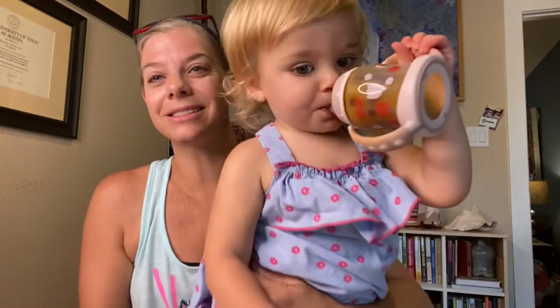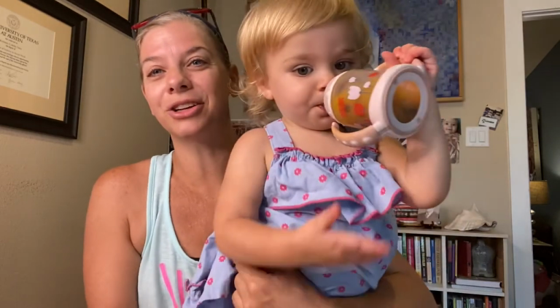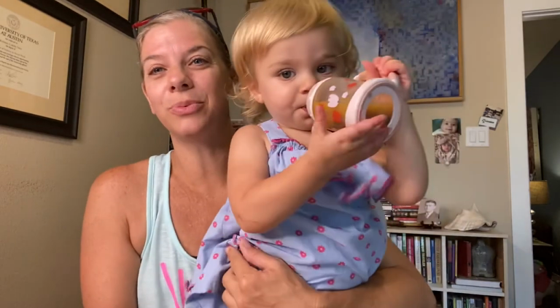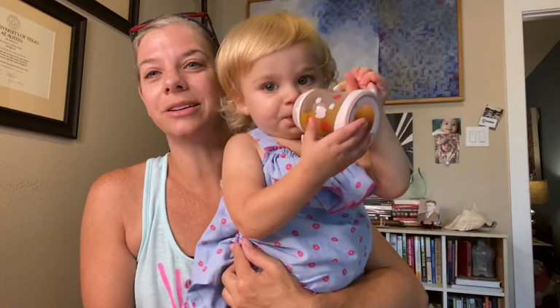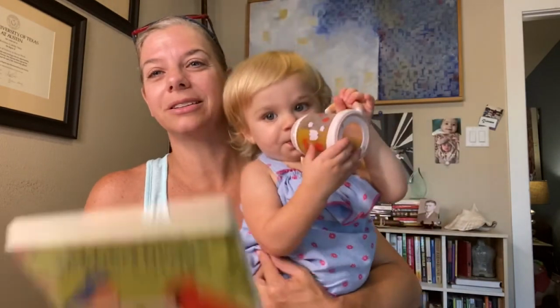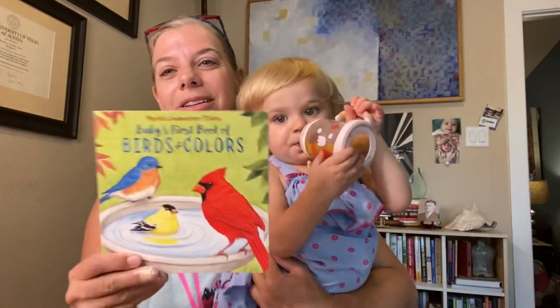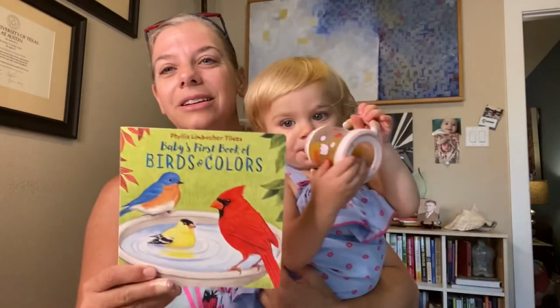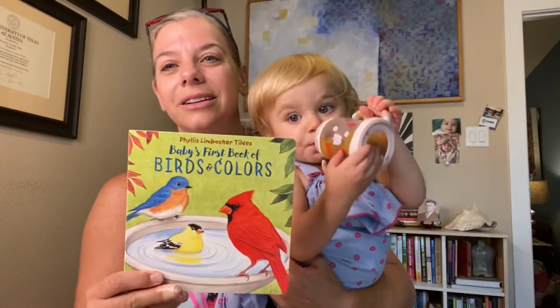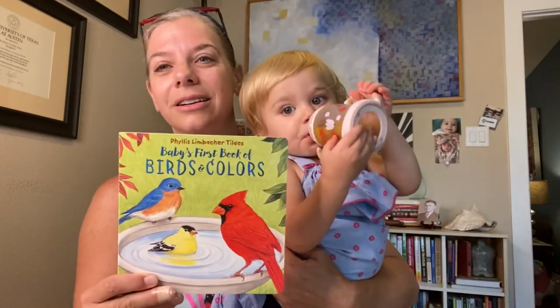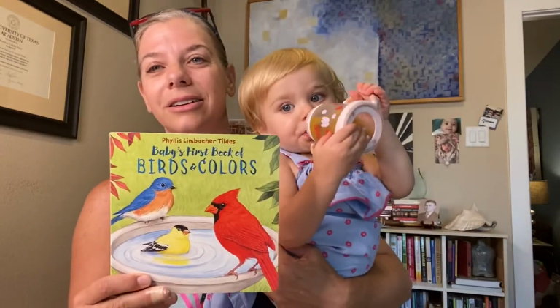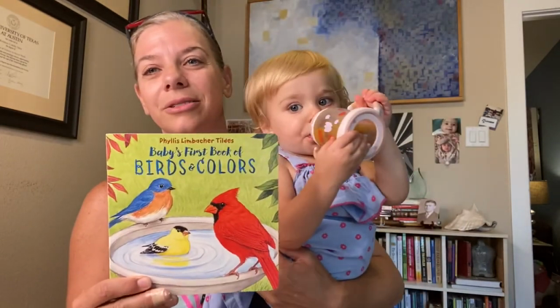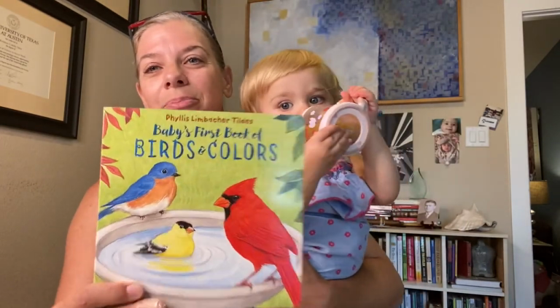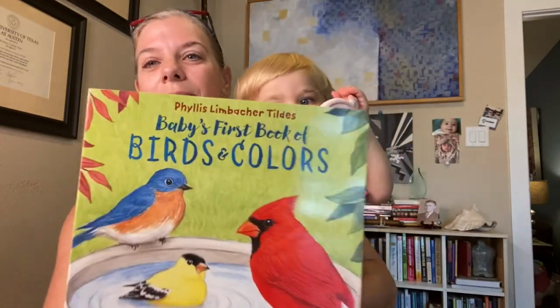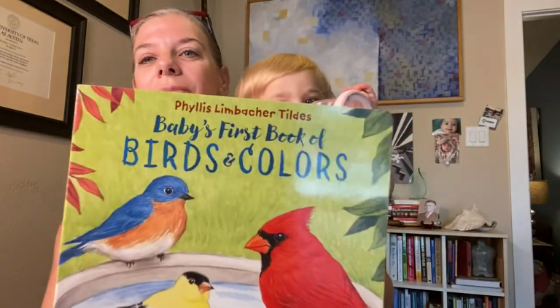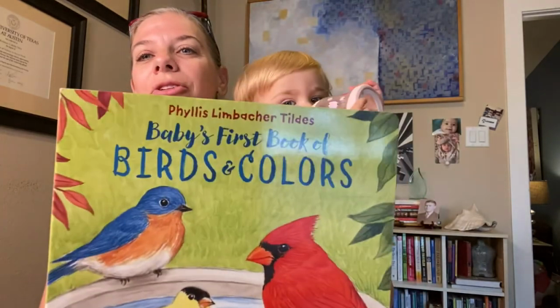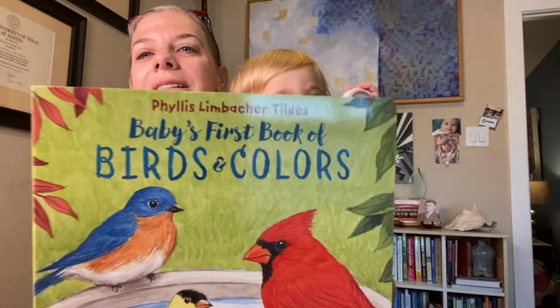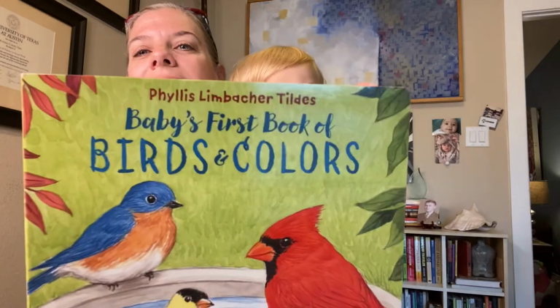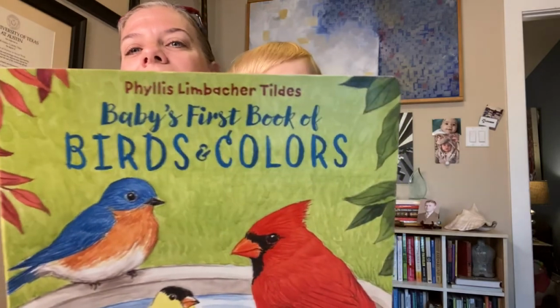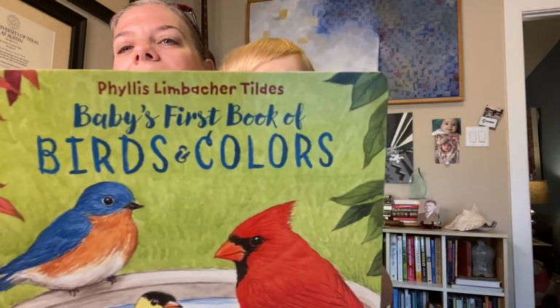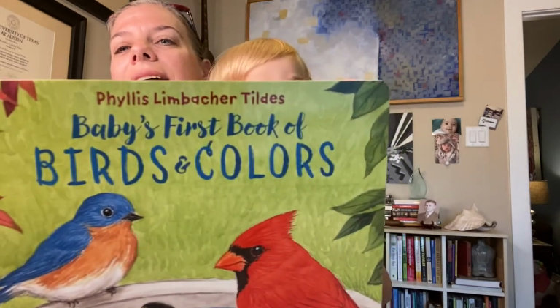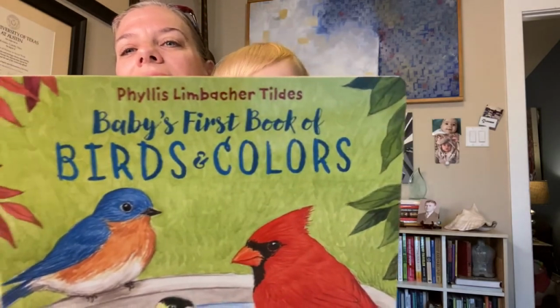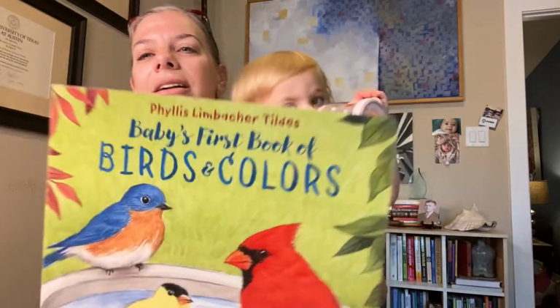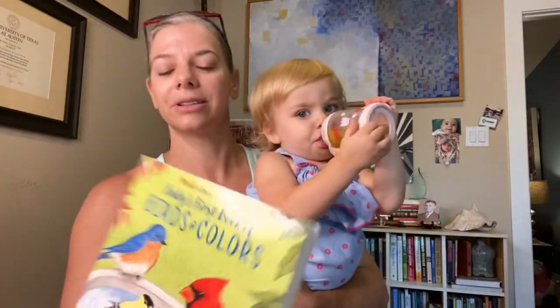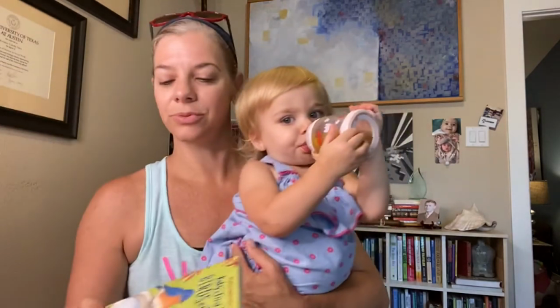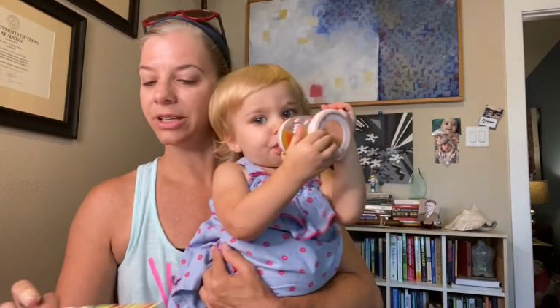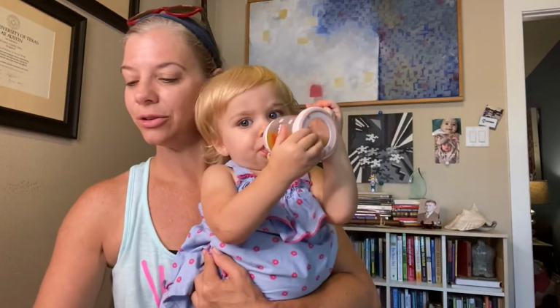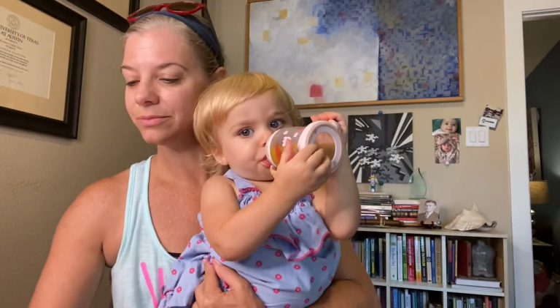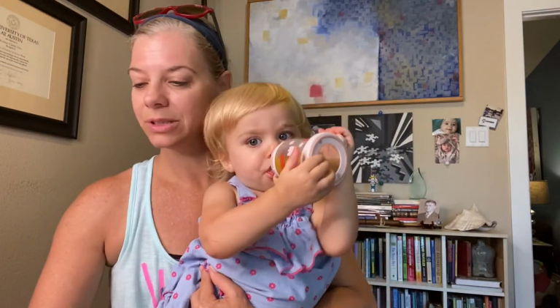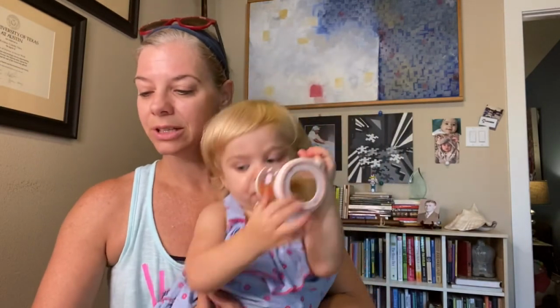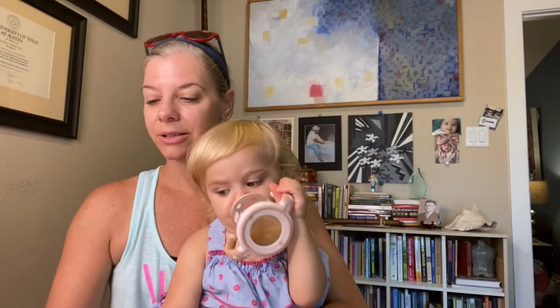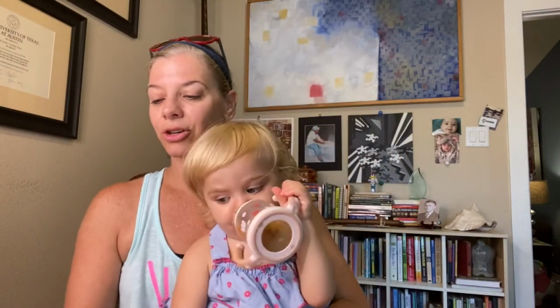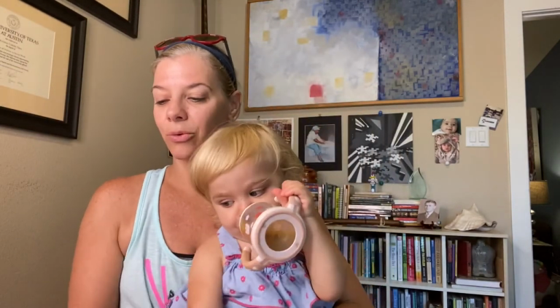This is a good one. It's really cute. Good artwork.